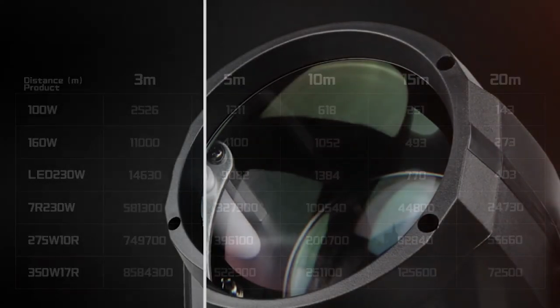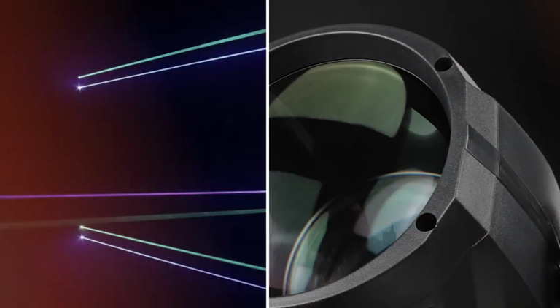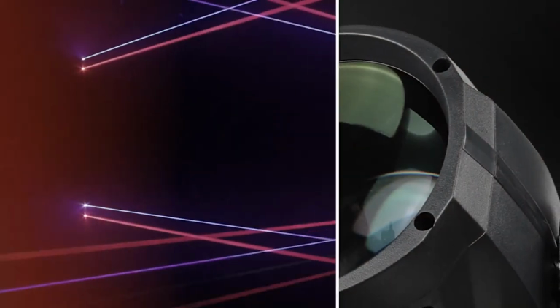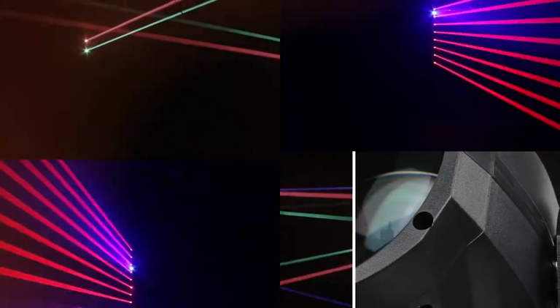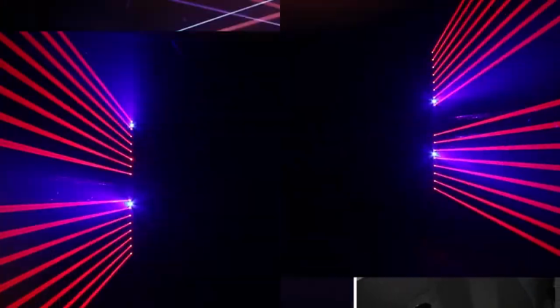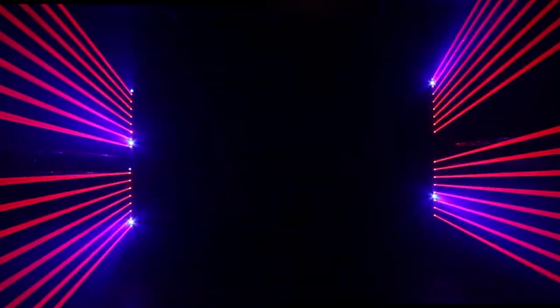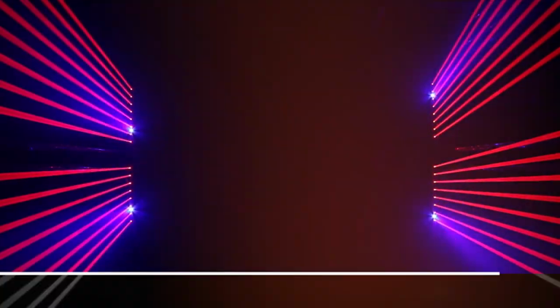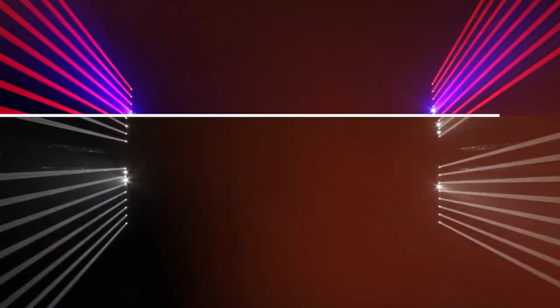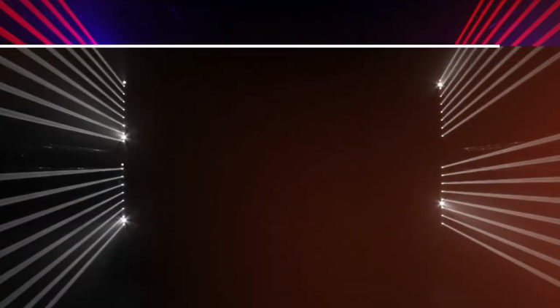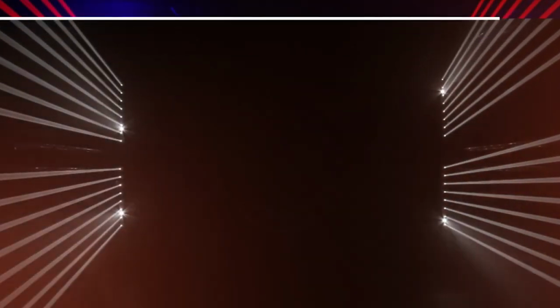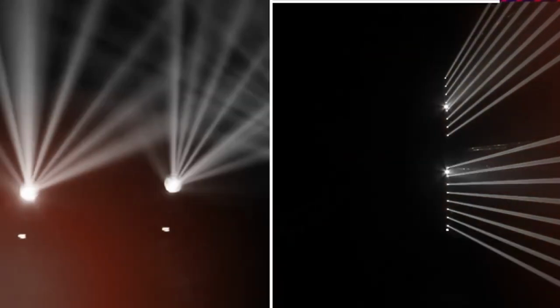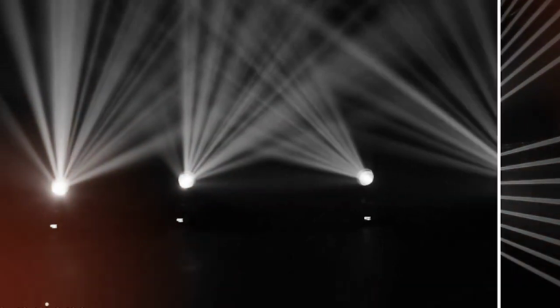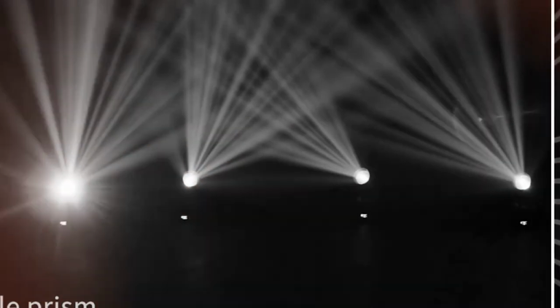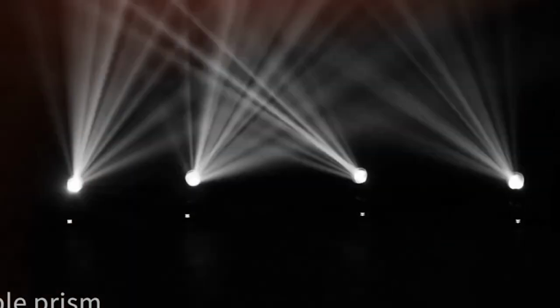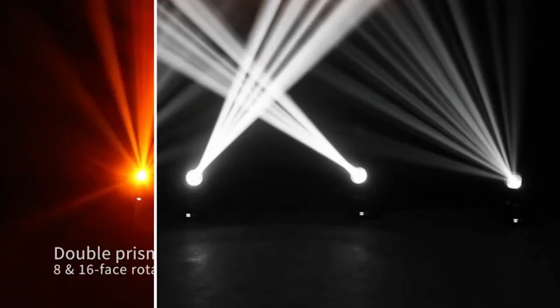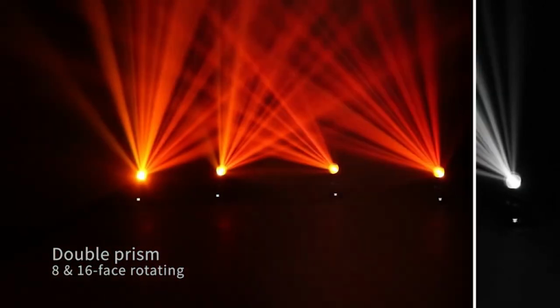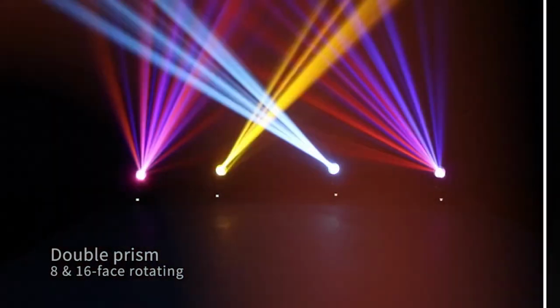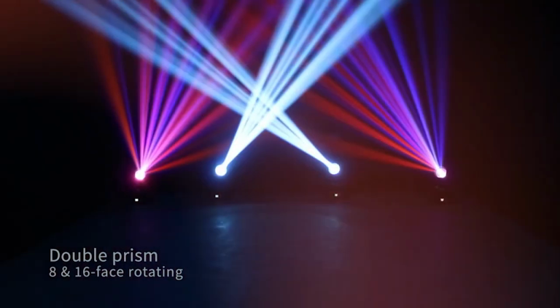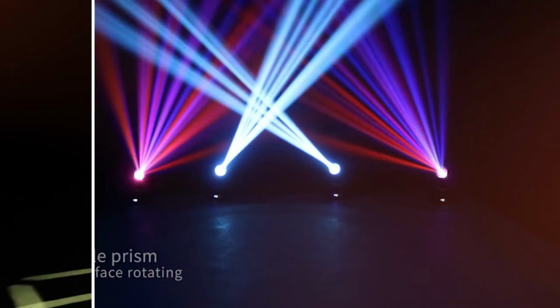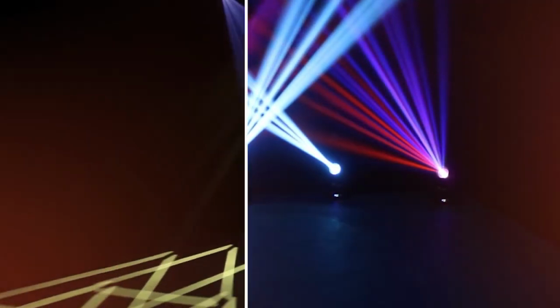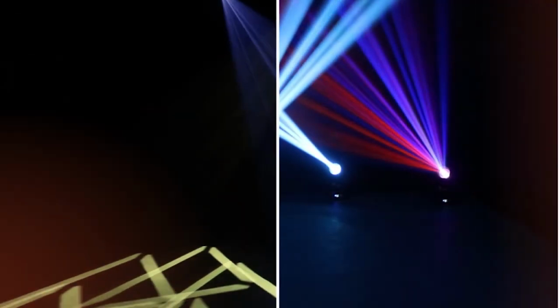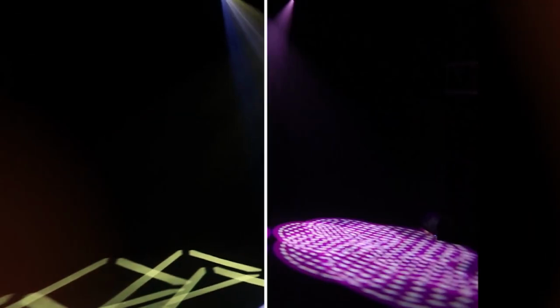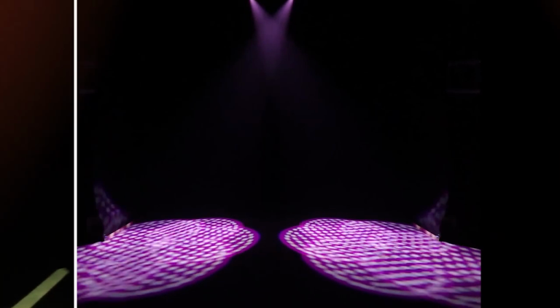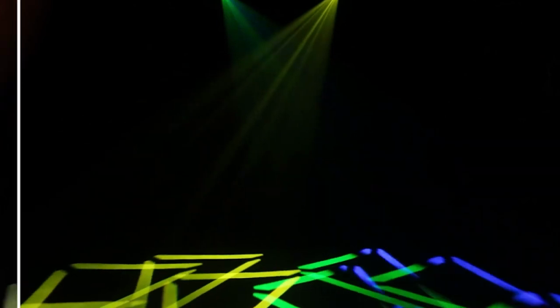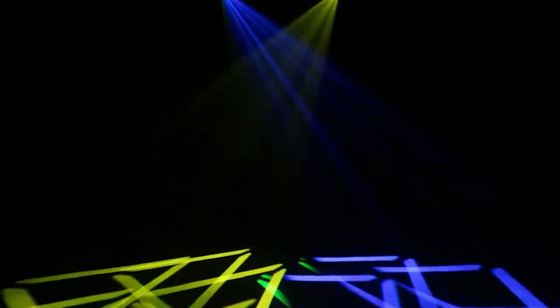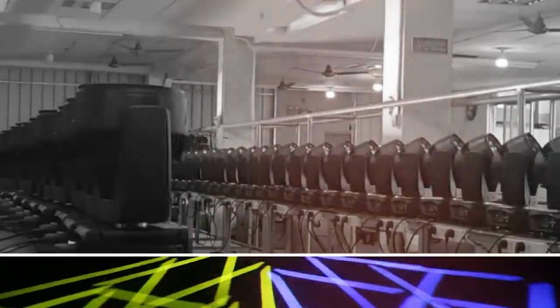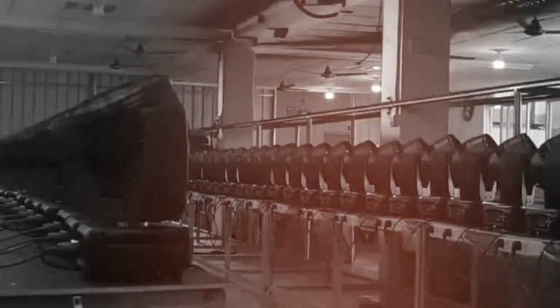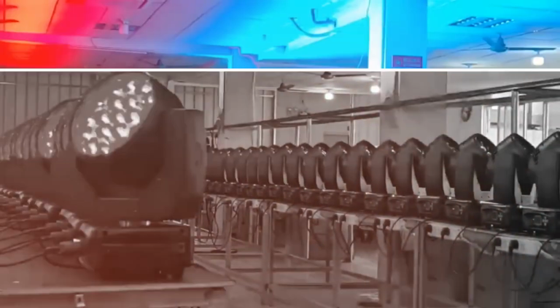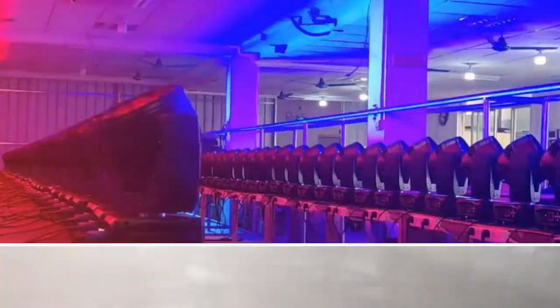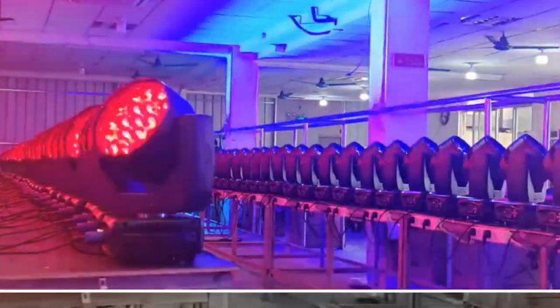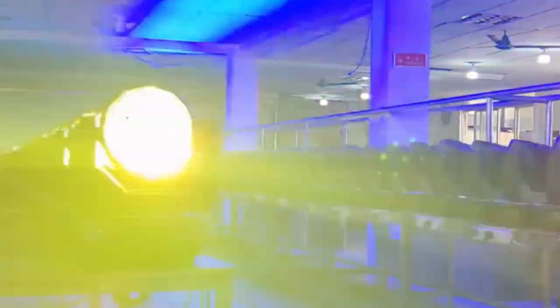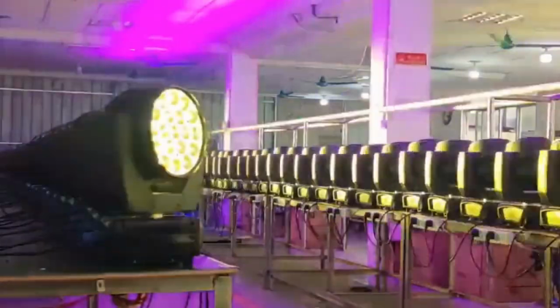In the next video, we will conduct a lumen value brightness test on some popular products. Welcome everyone to continue to pay attention to us.